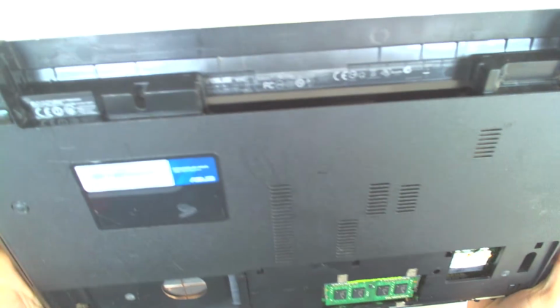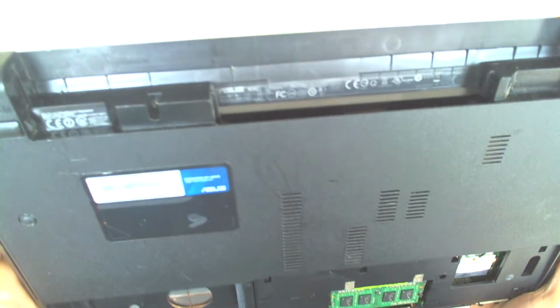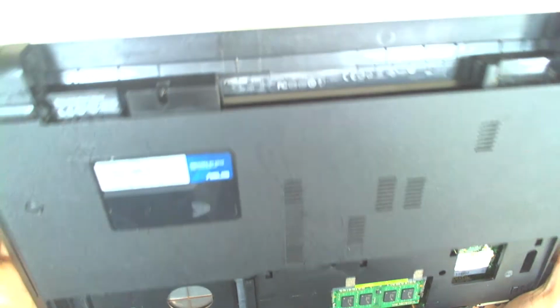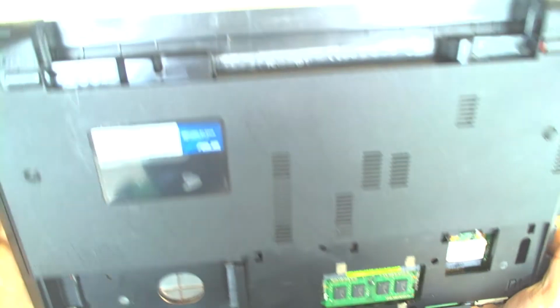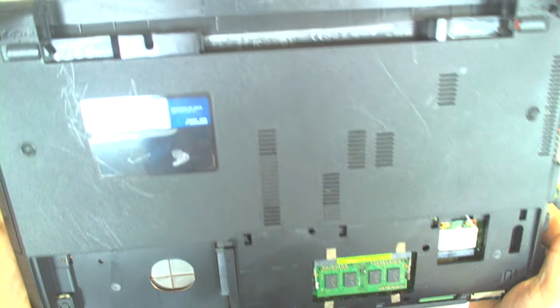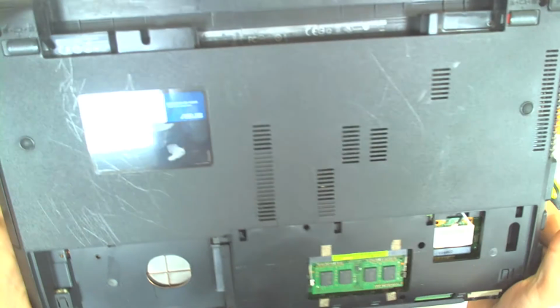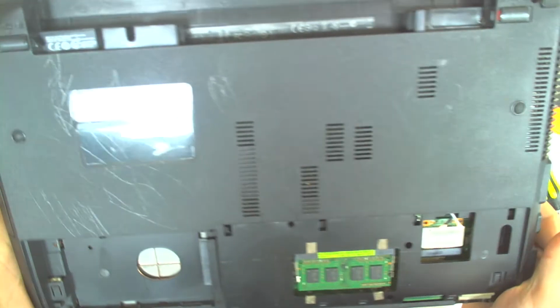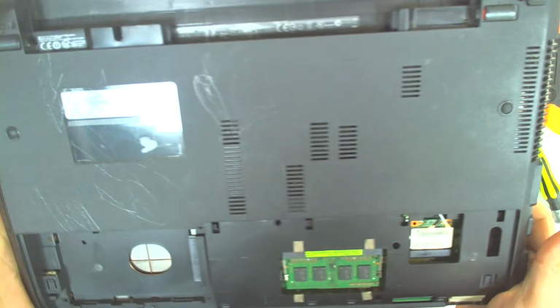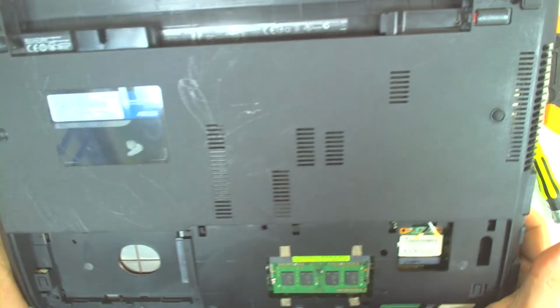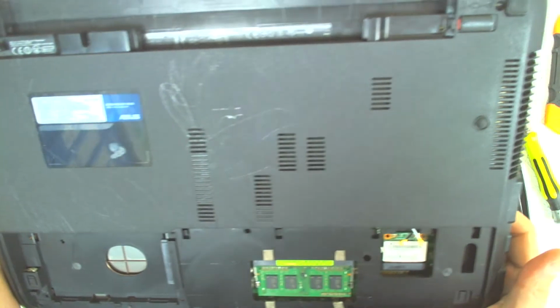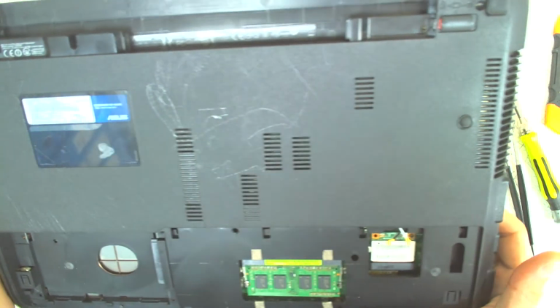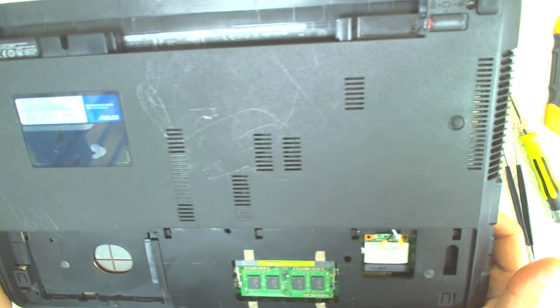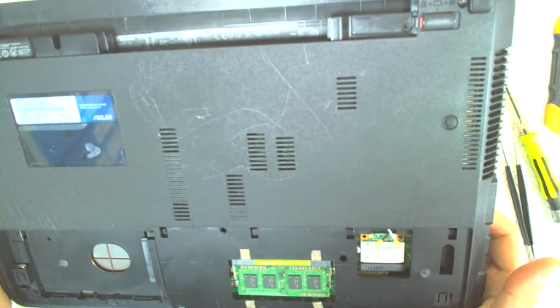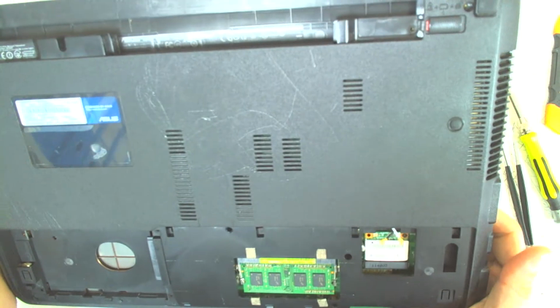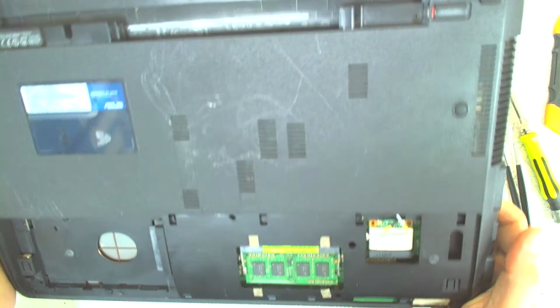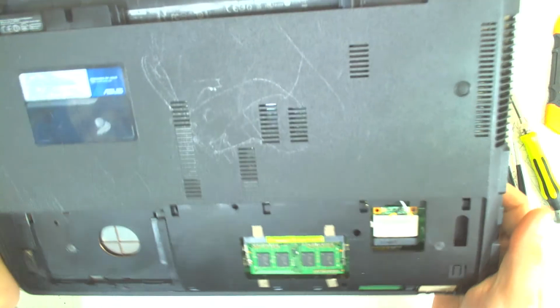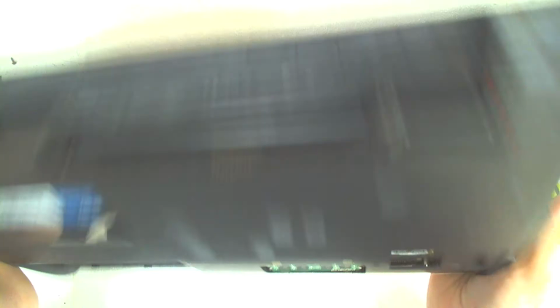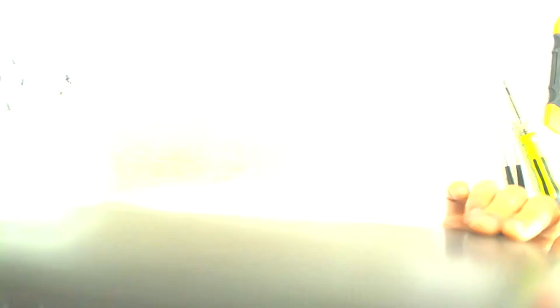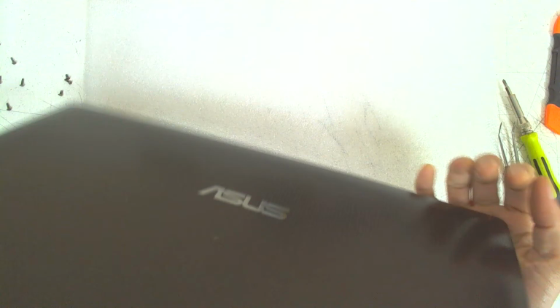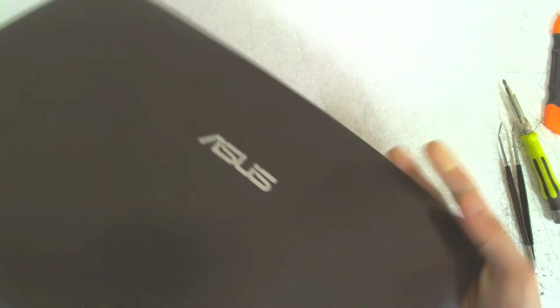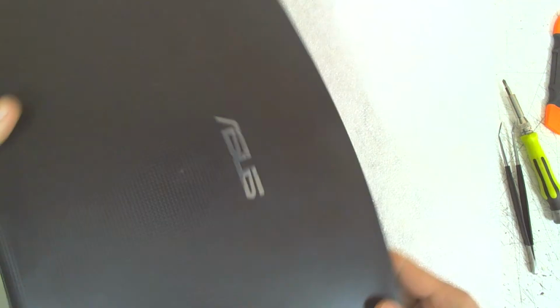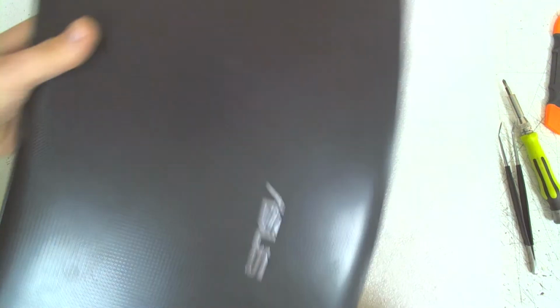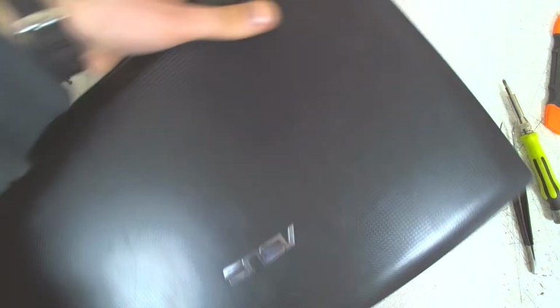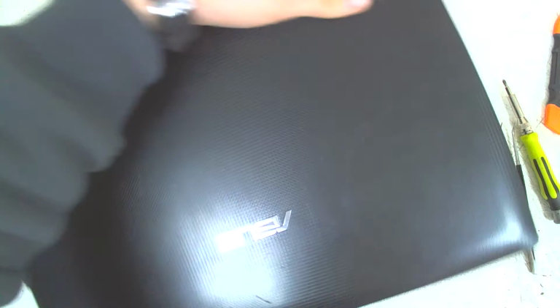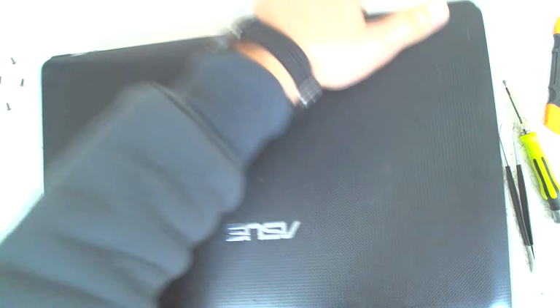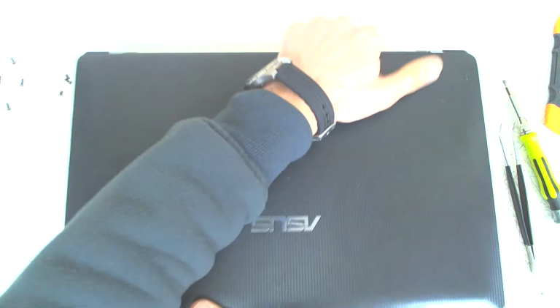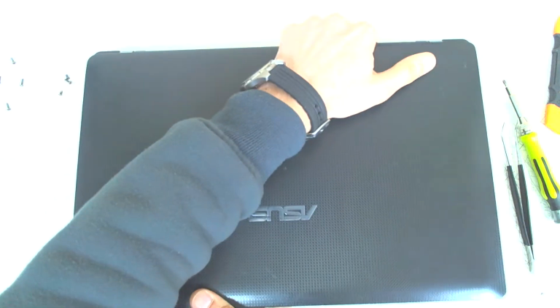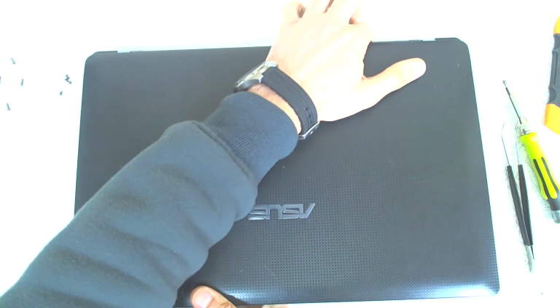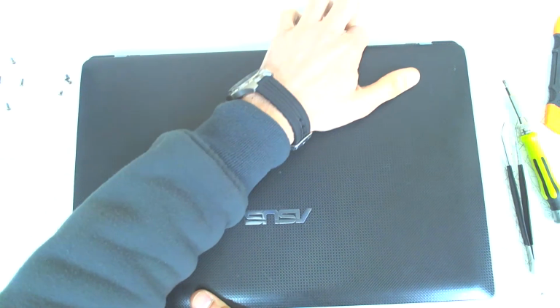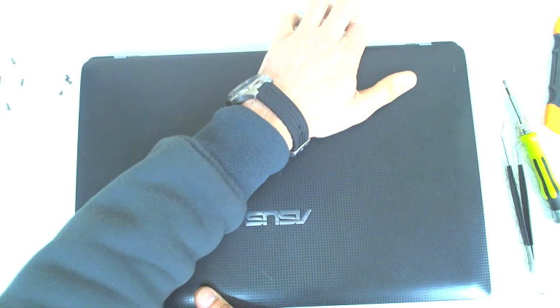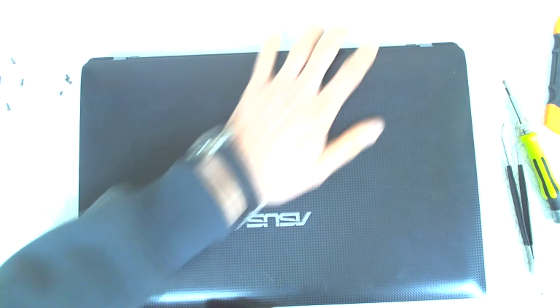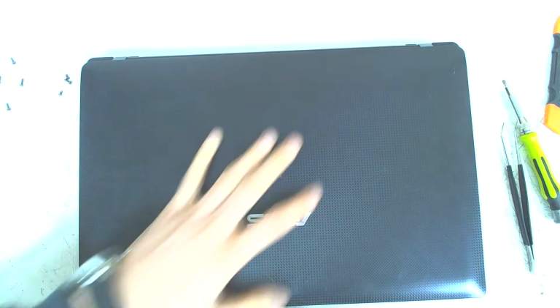Now that we've removed all the screws, we'll turn the laptop over.